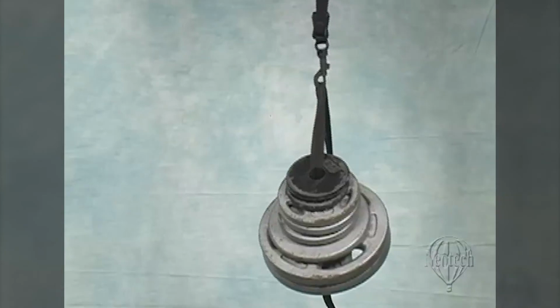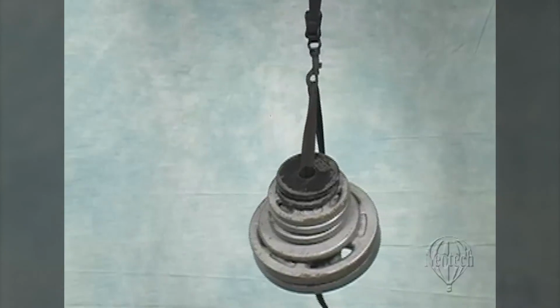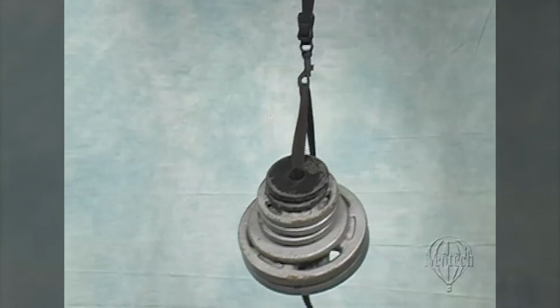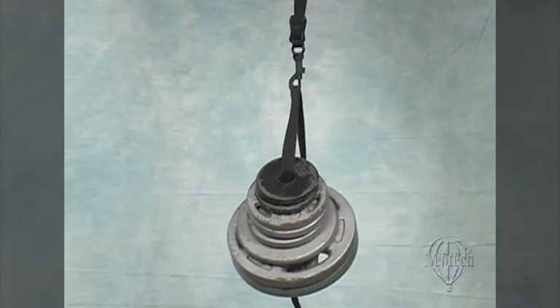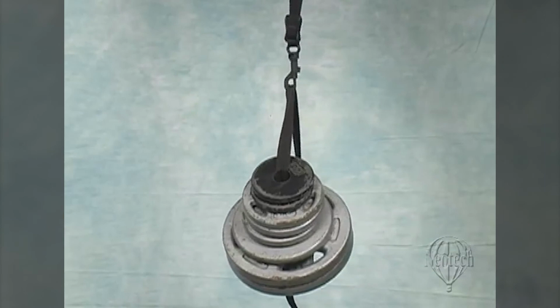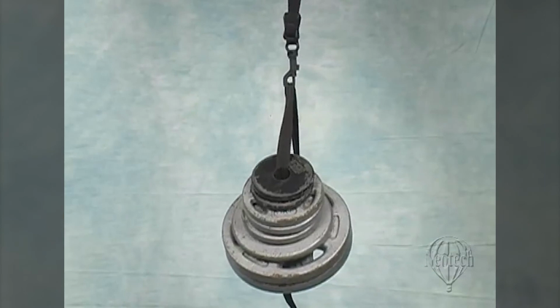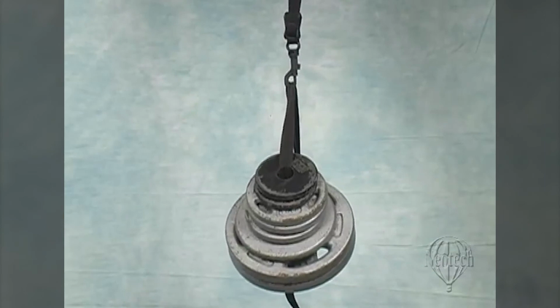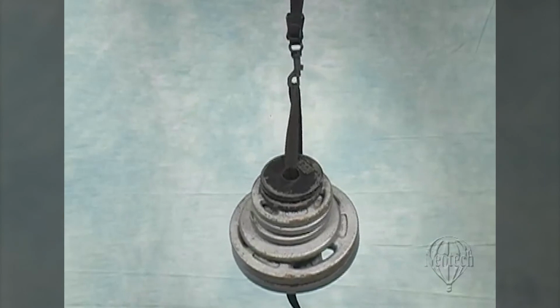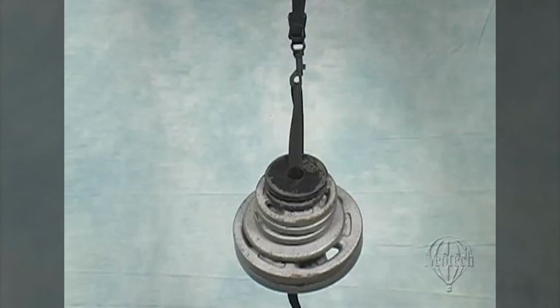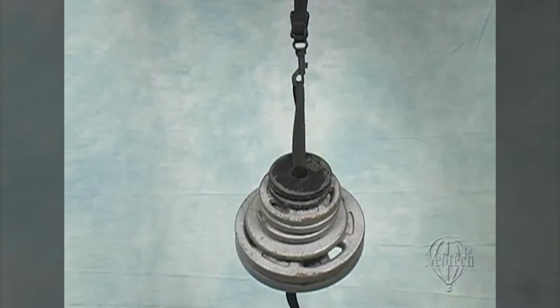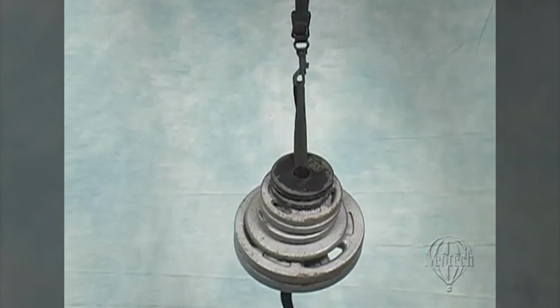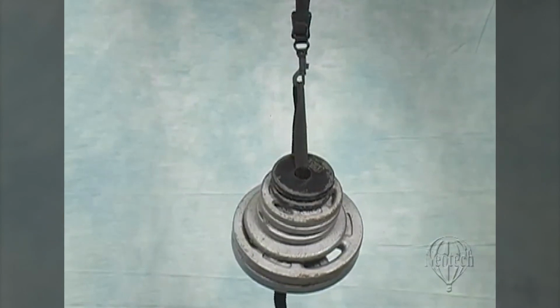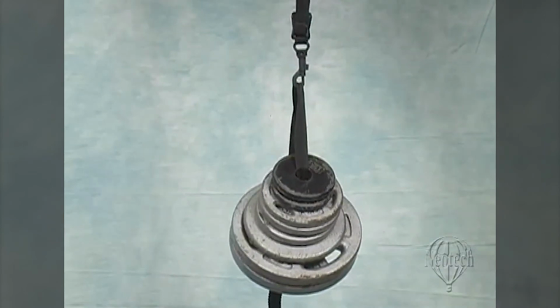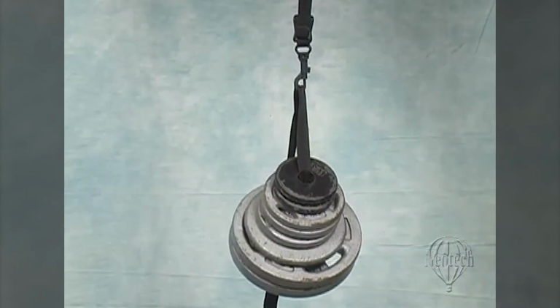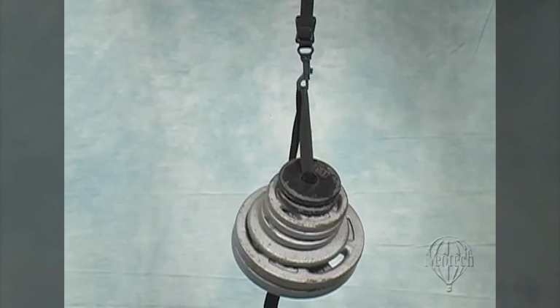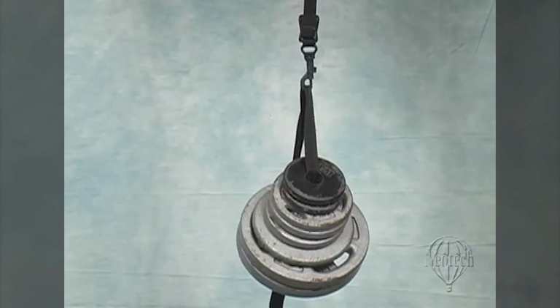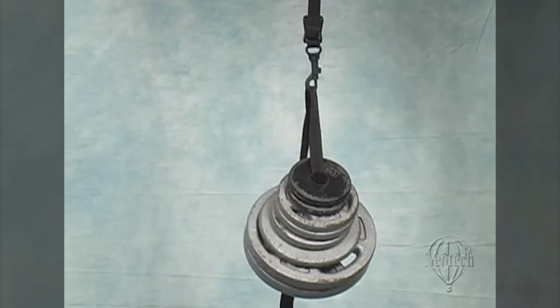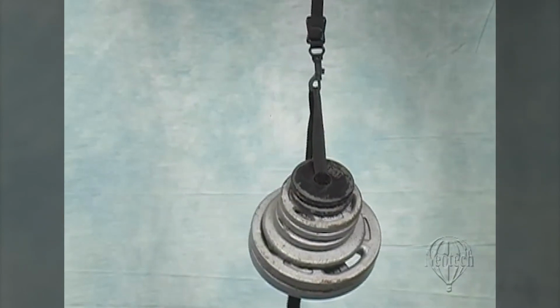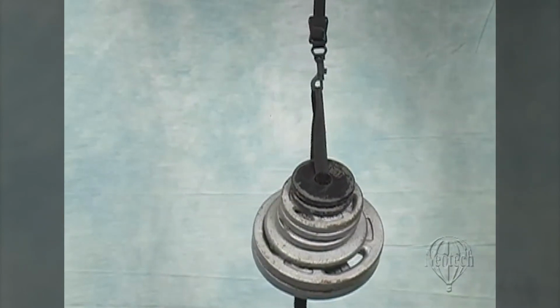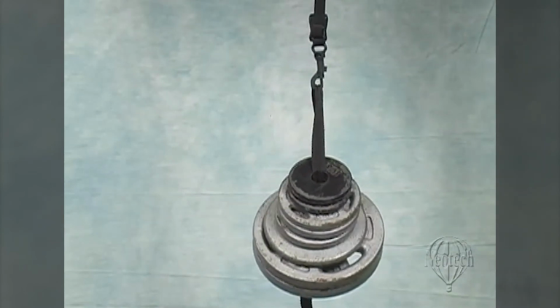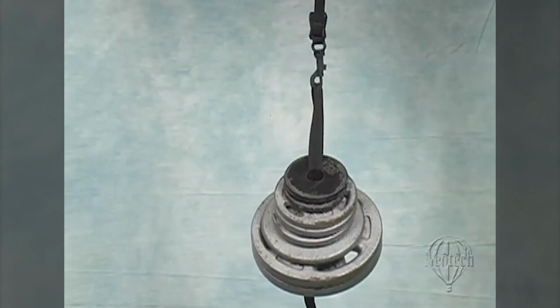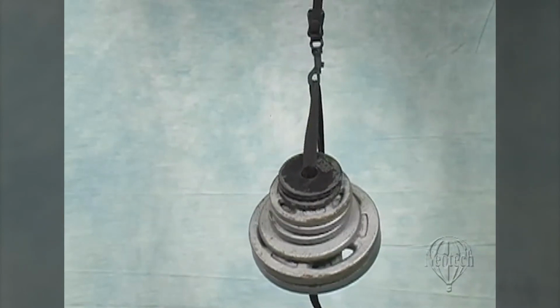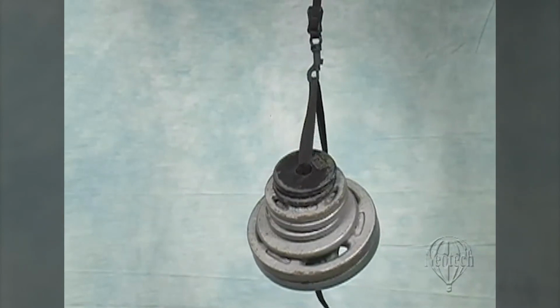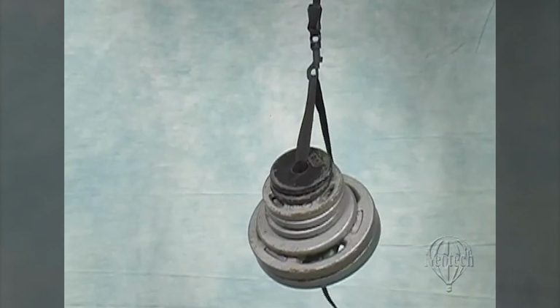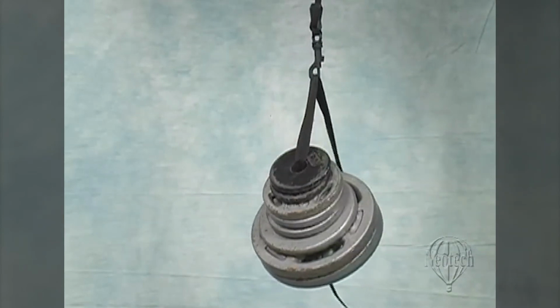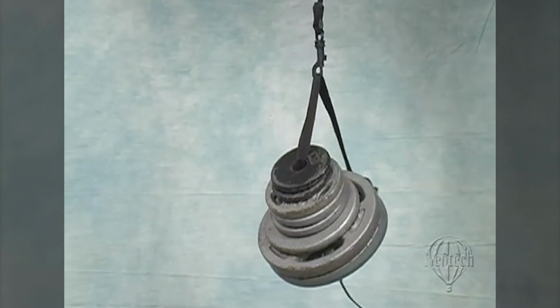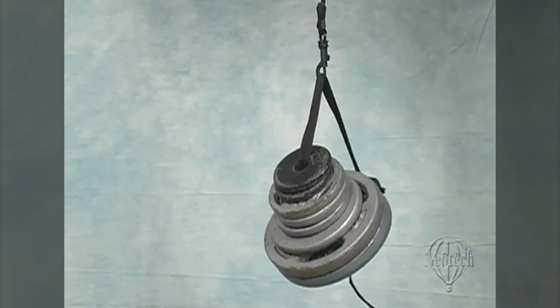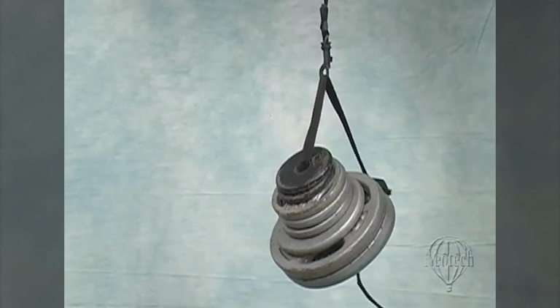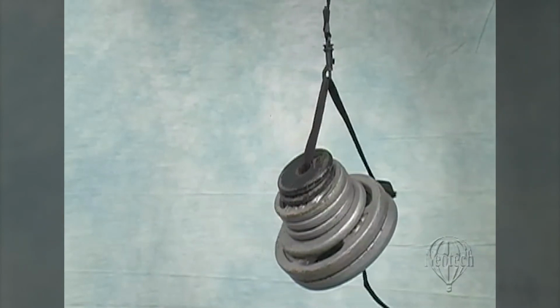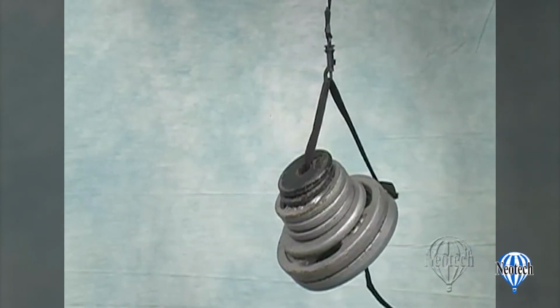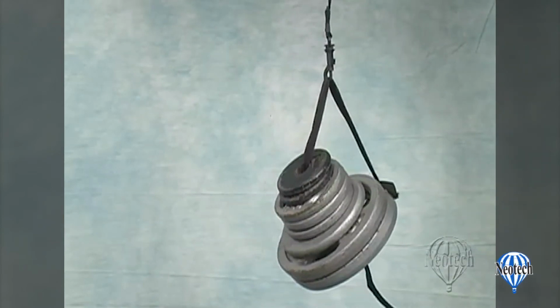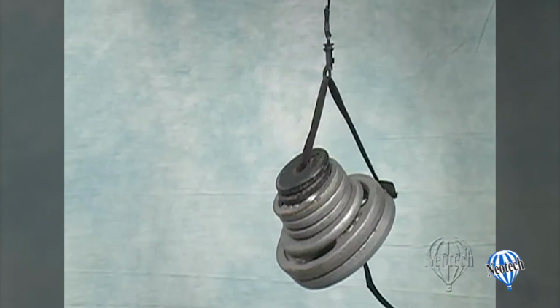Here's the swivel hook holding 35 pounds of steel weights. That's more than you could ever wear on a strap.